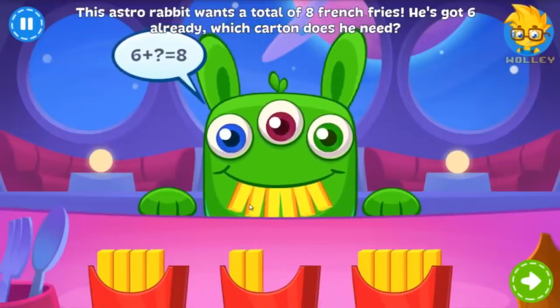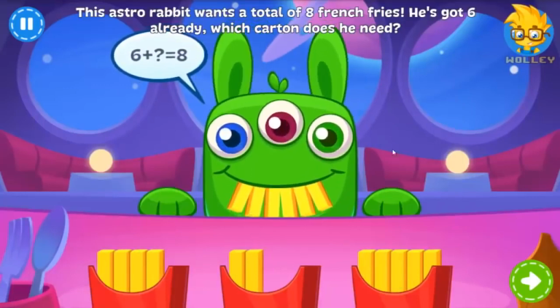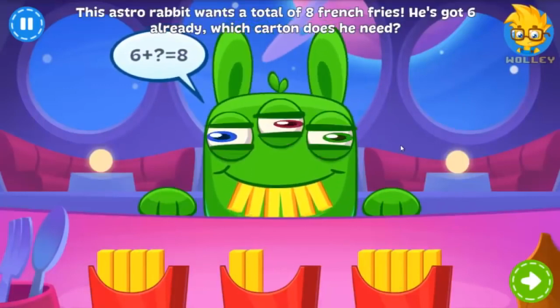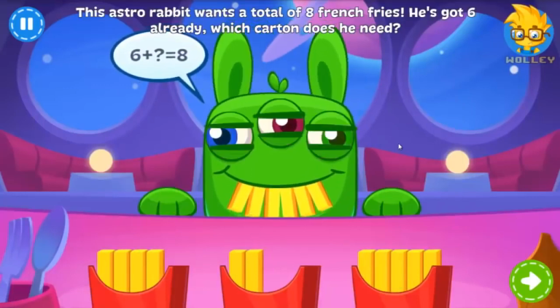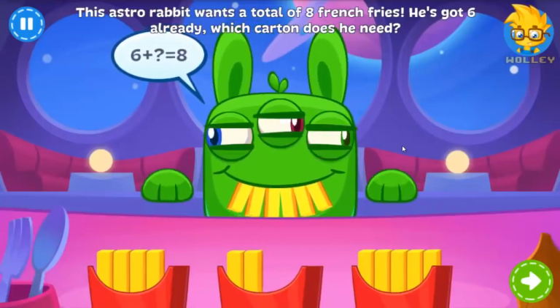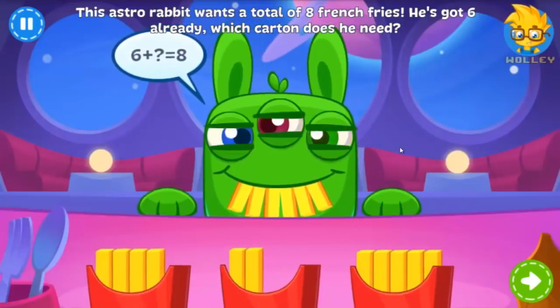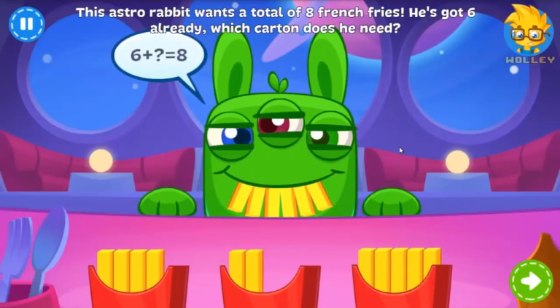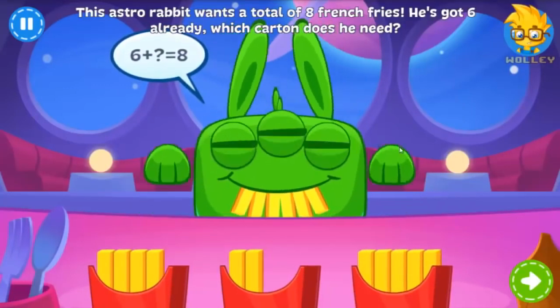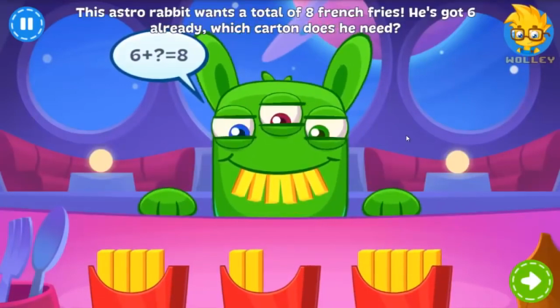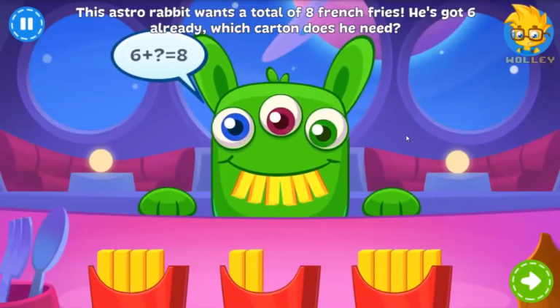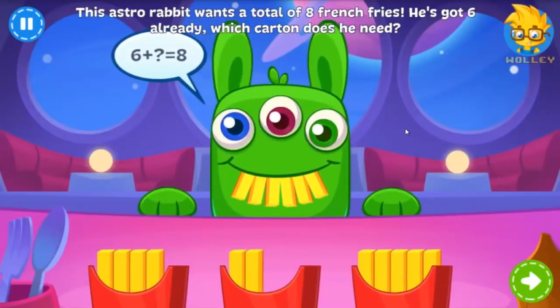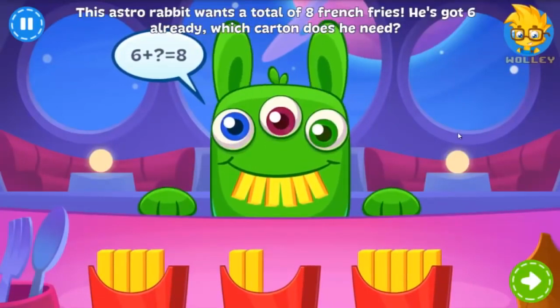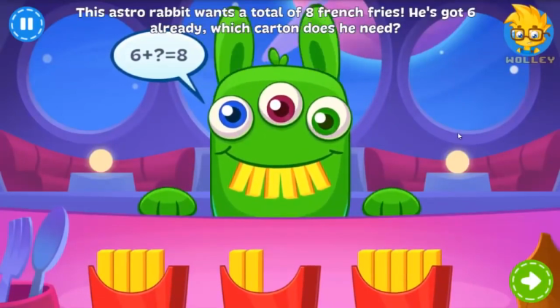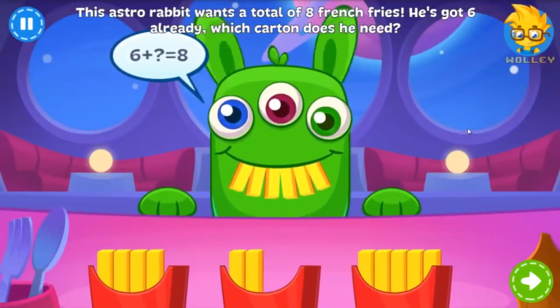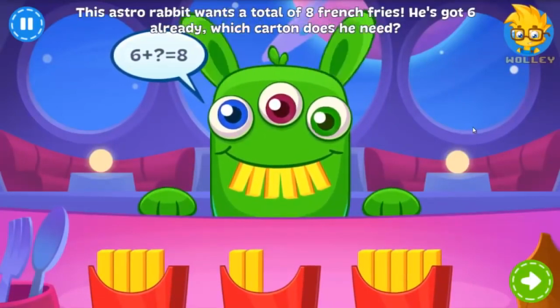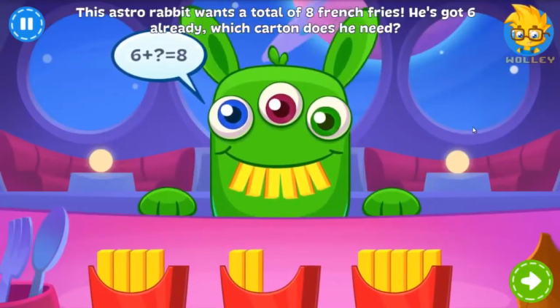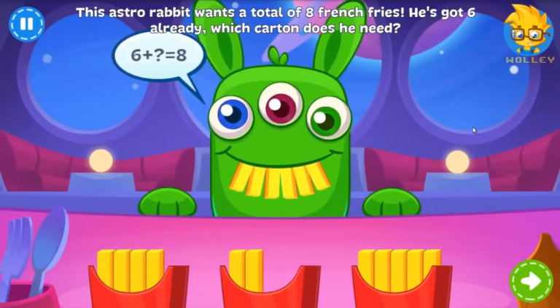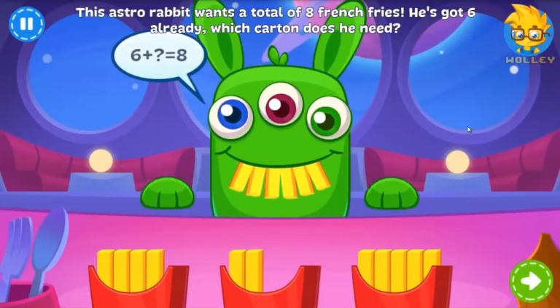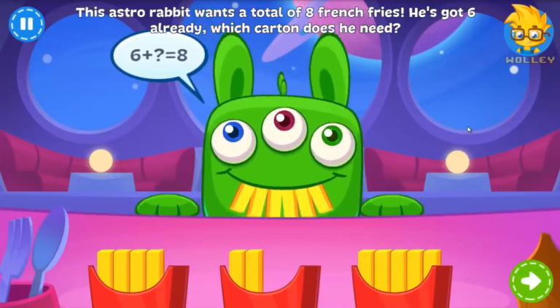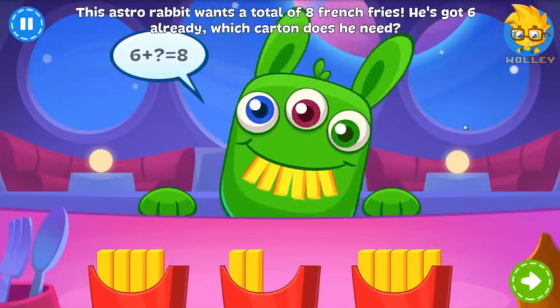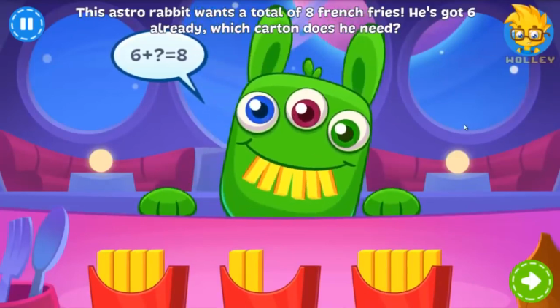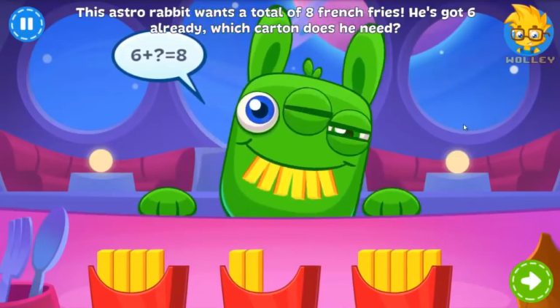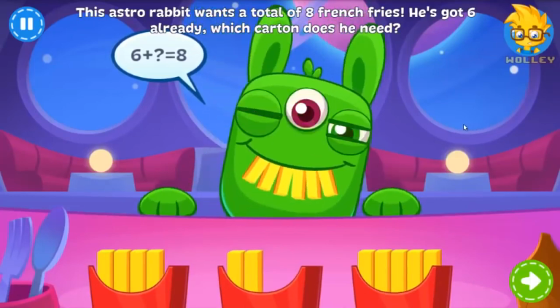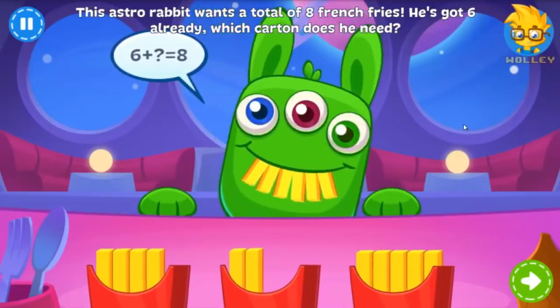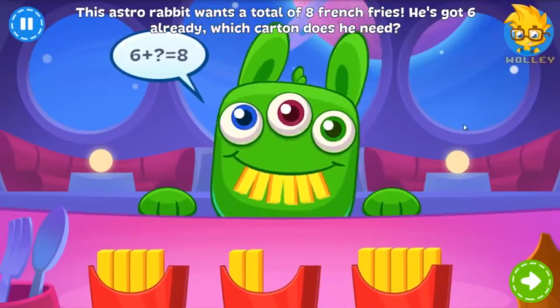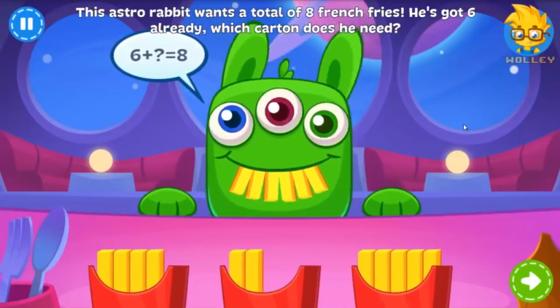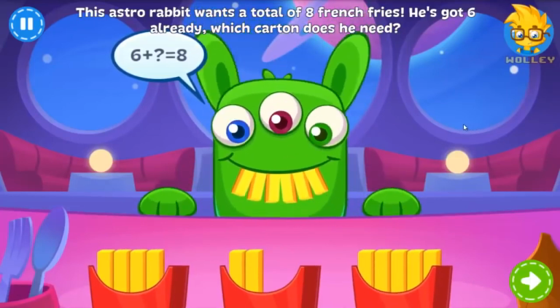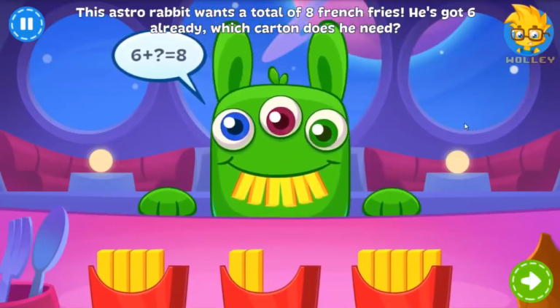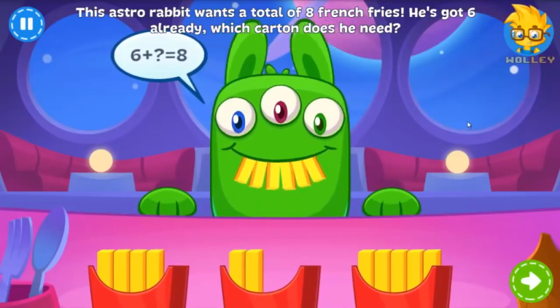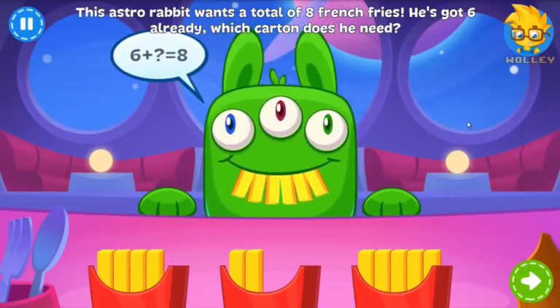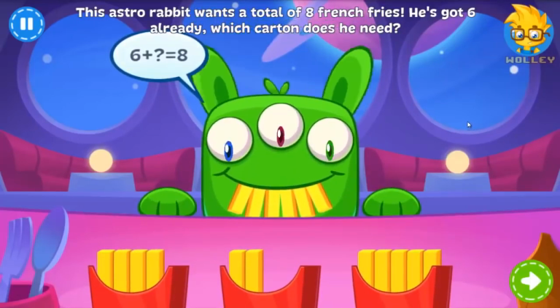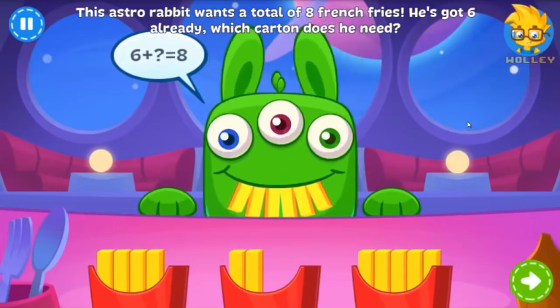An Astro Rabbit! He's got six french fries already, but he wants a total of eight. Can you help him choose the right carton?